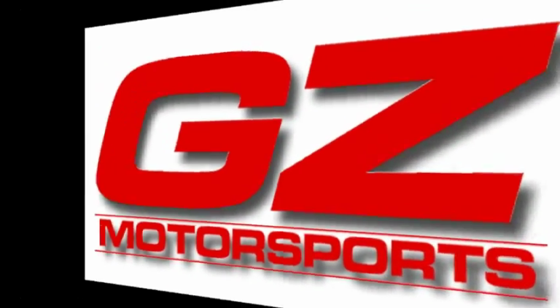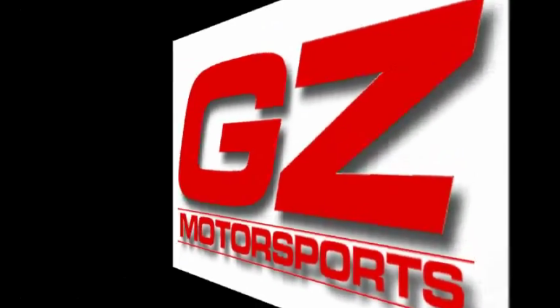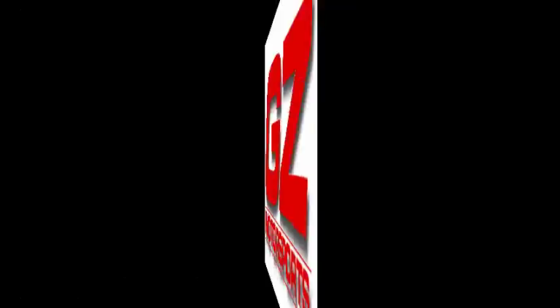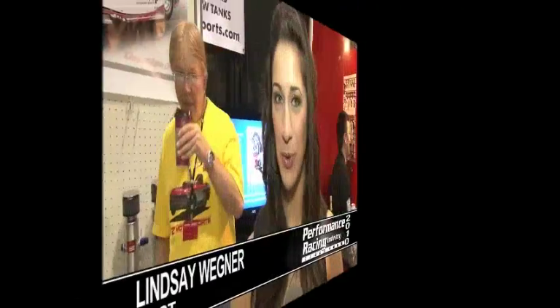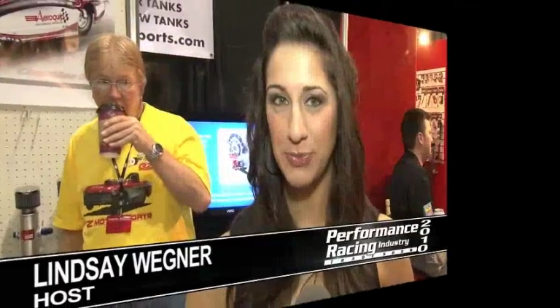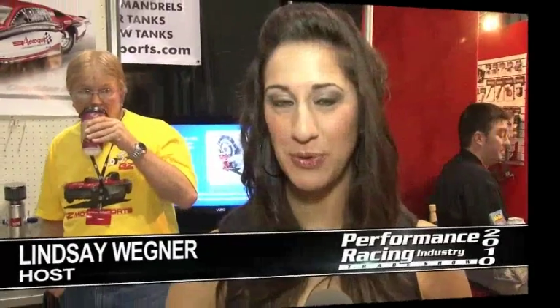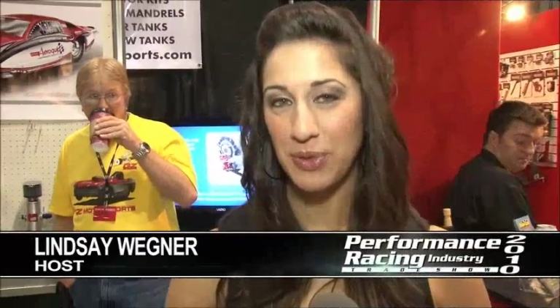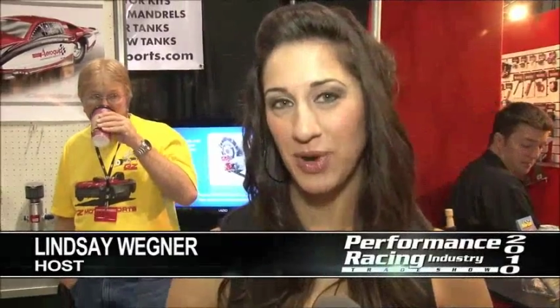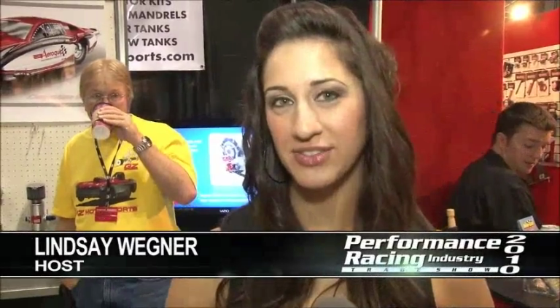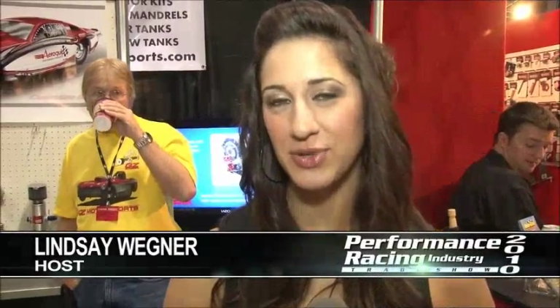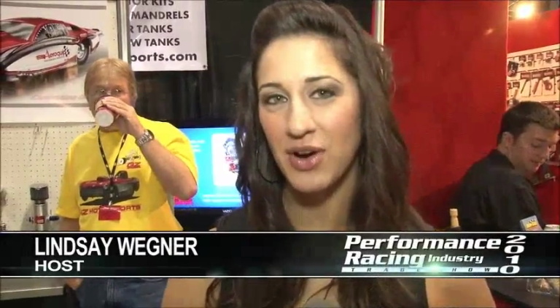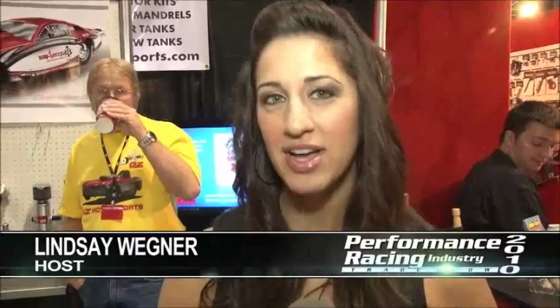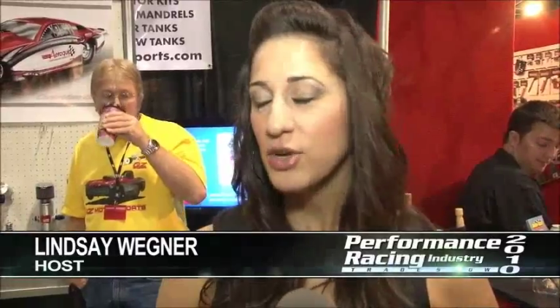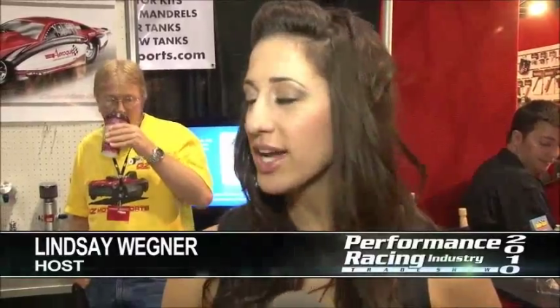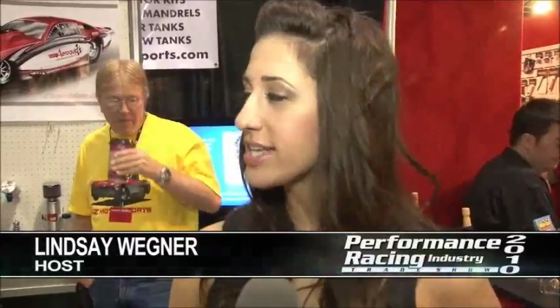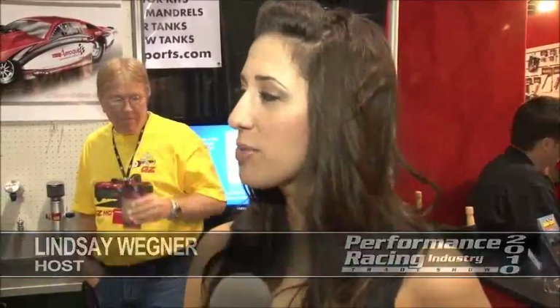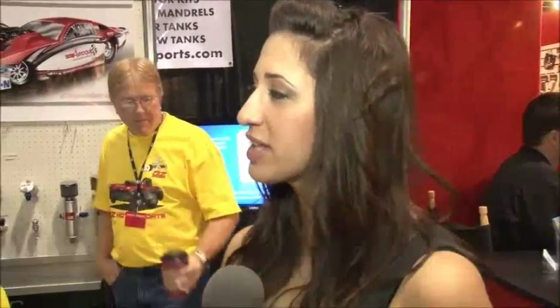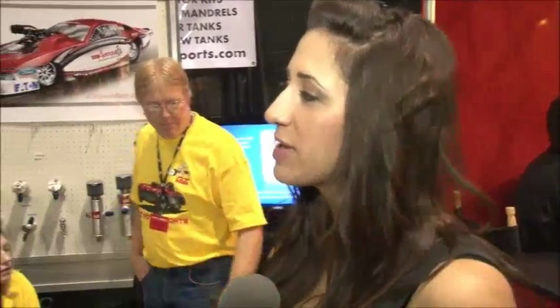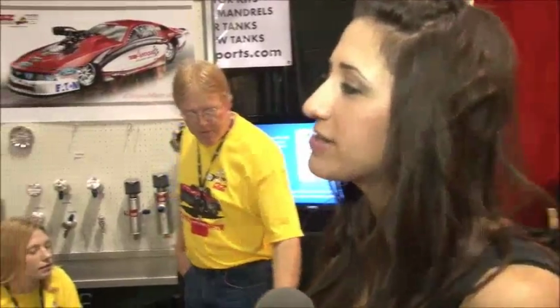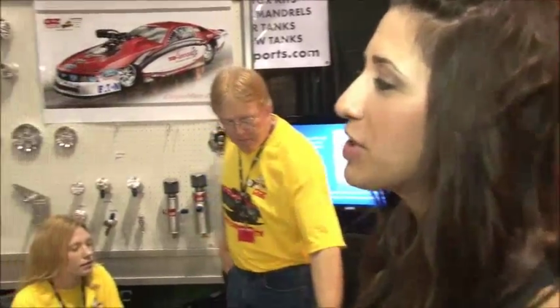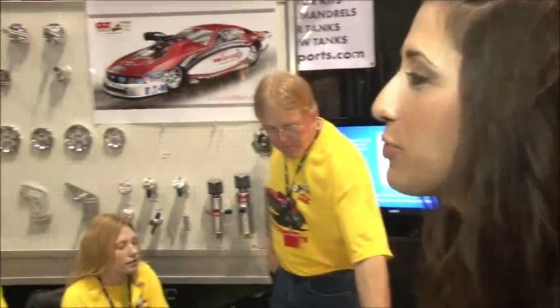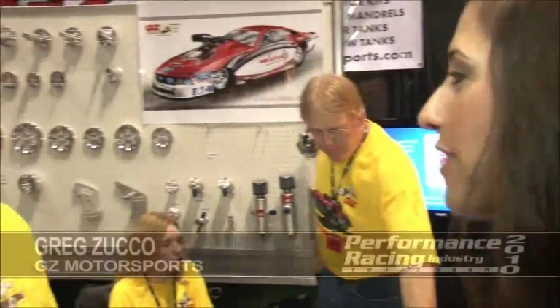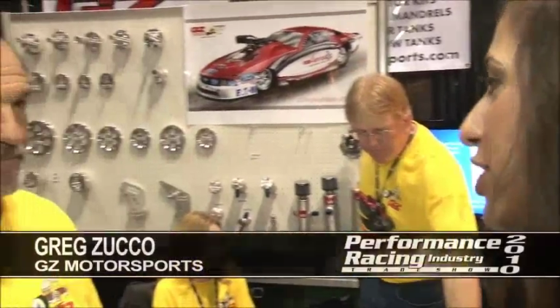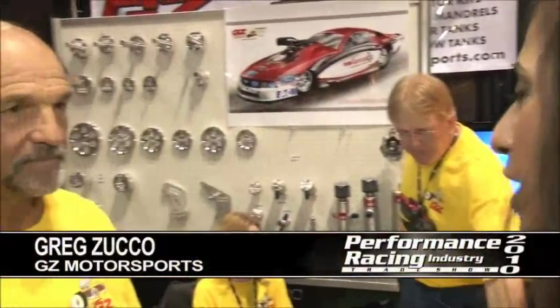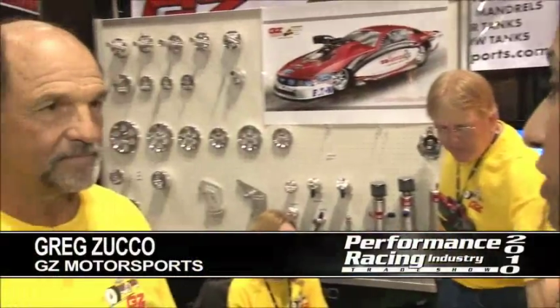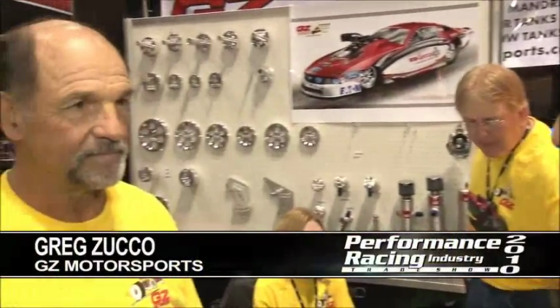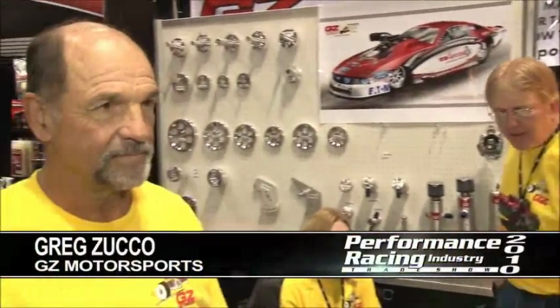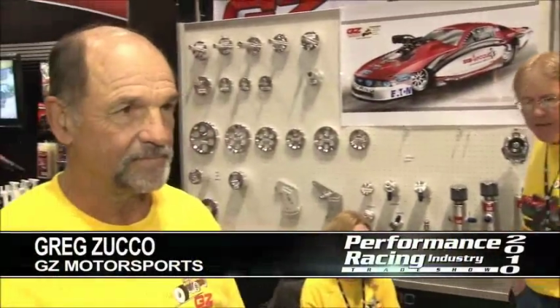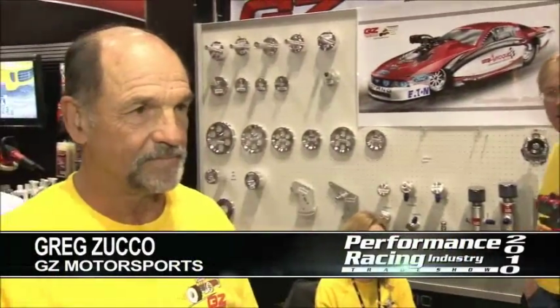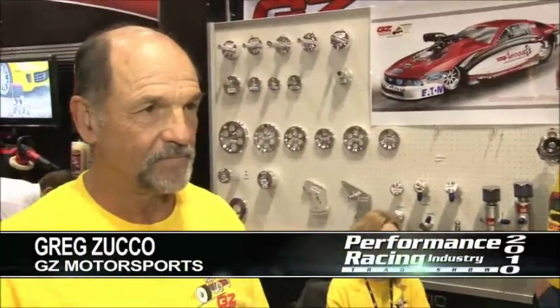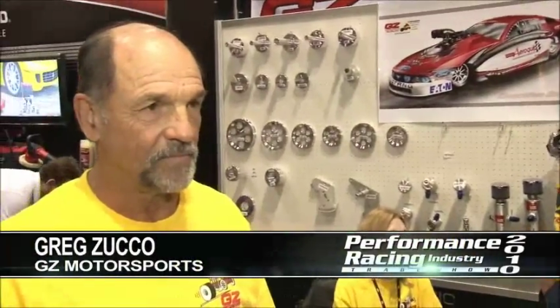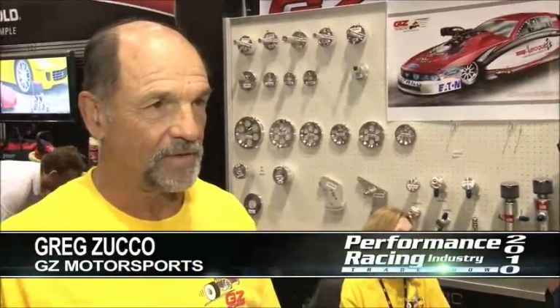We're at the GZ Motorsports booth with Greg Zuko. Greg, tell me a little bit about some of the new vacuum pumps that you're showcasing here at PRI.